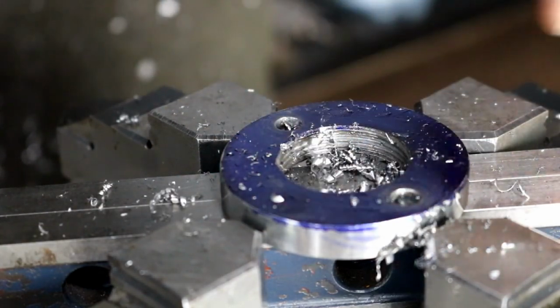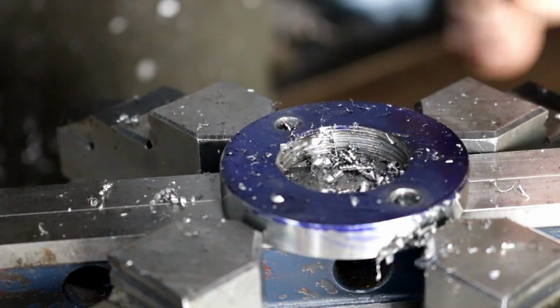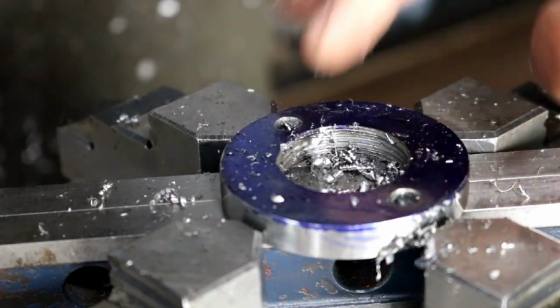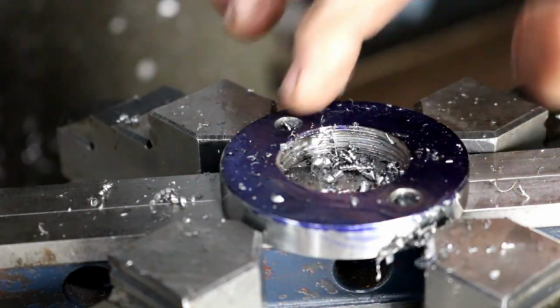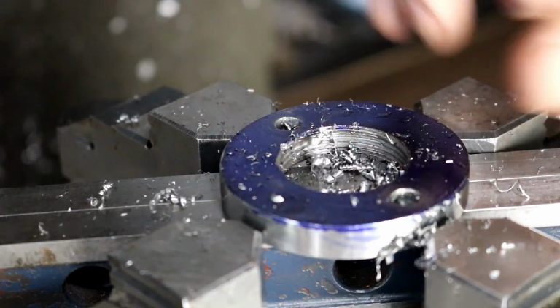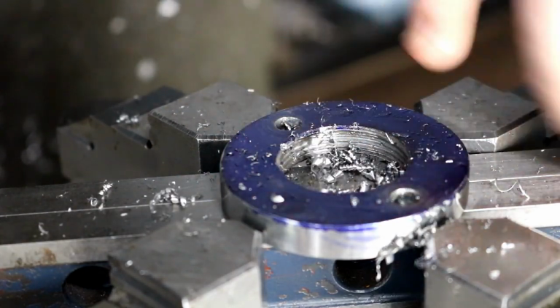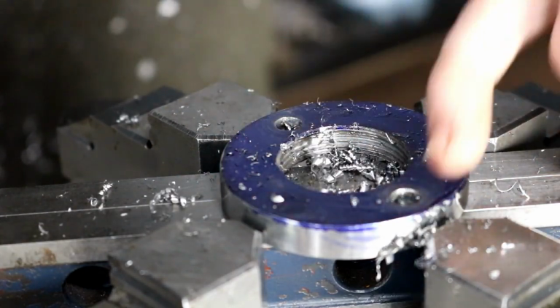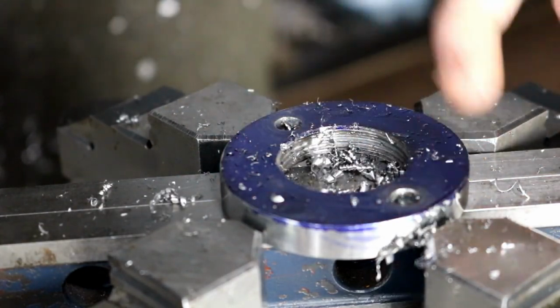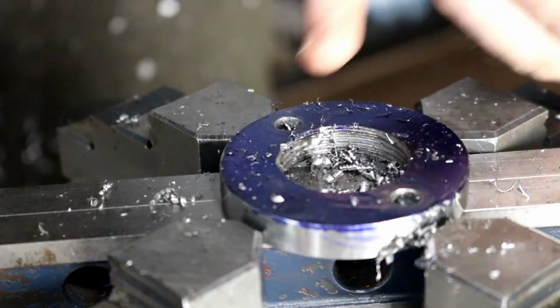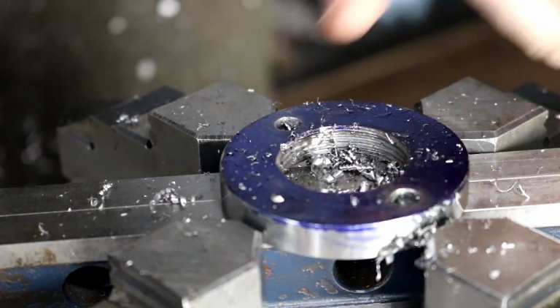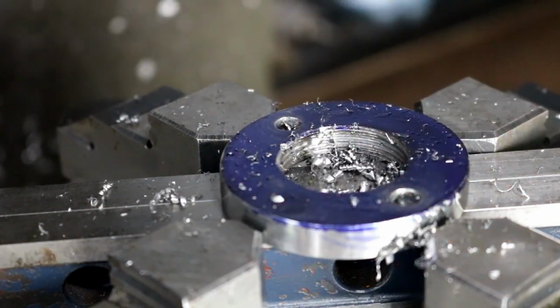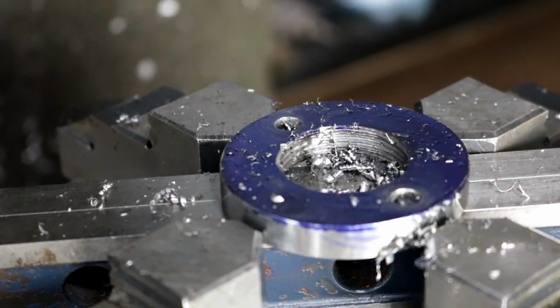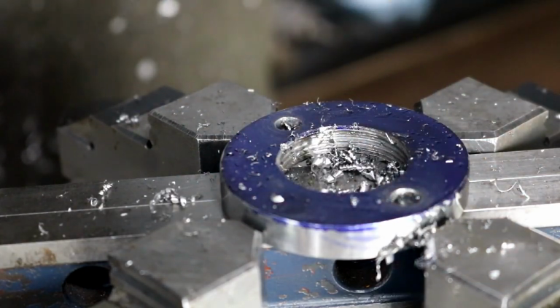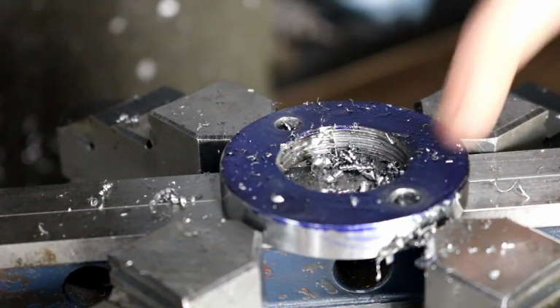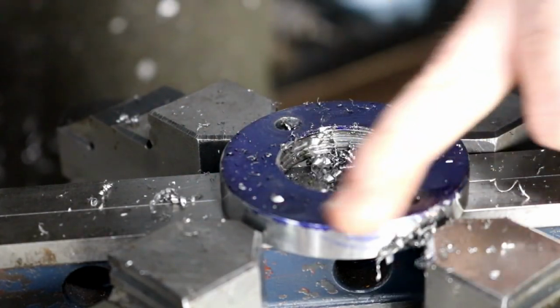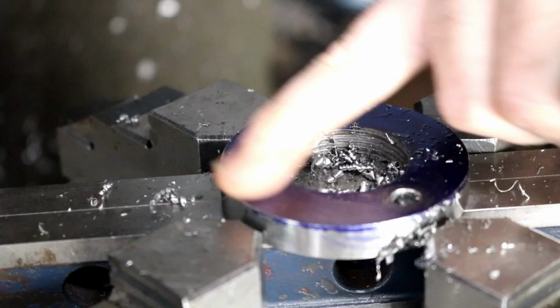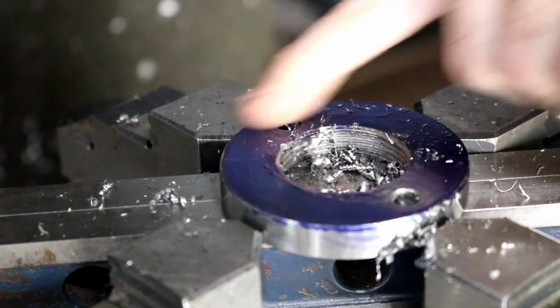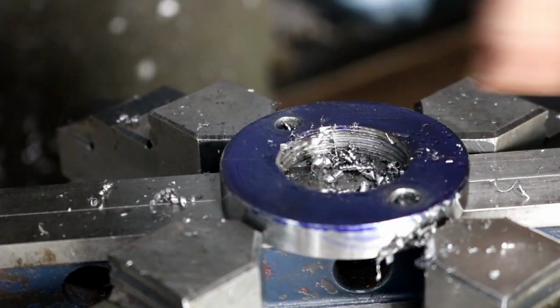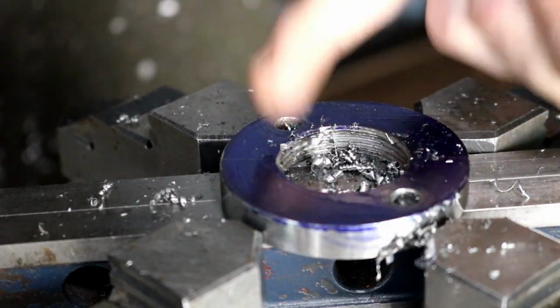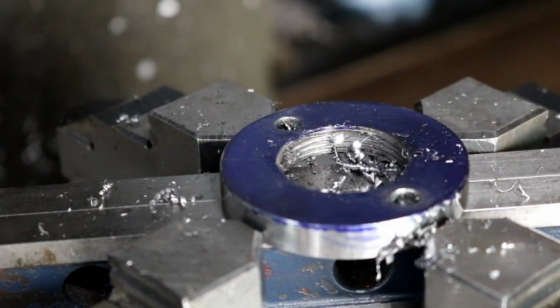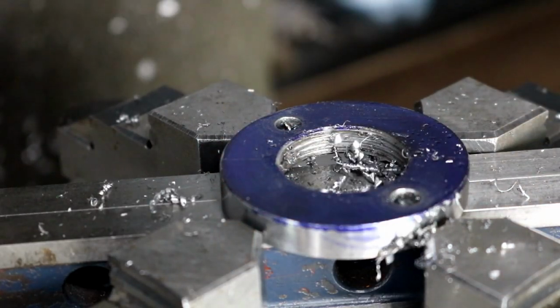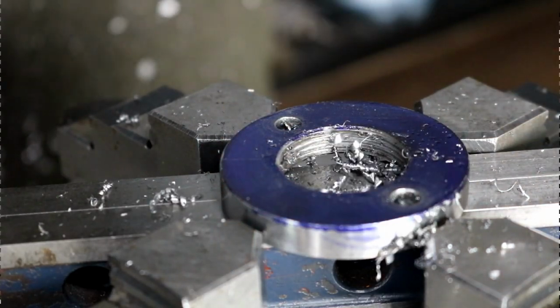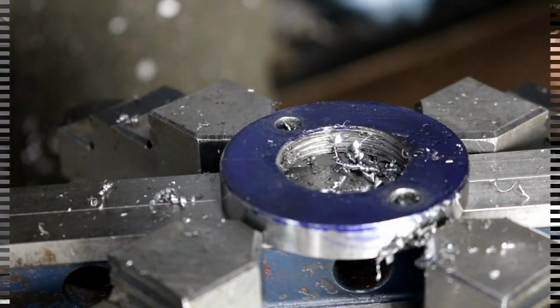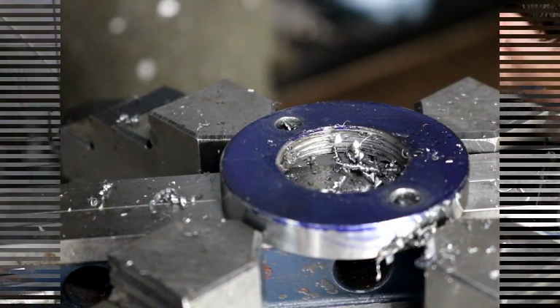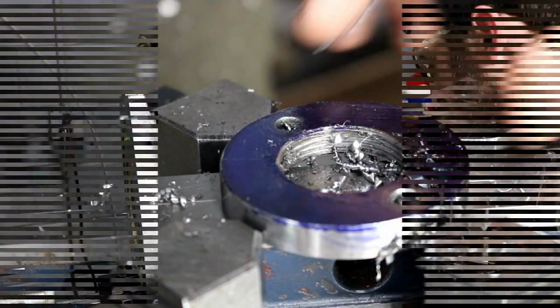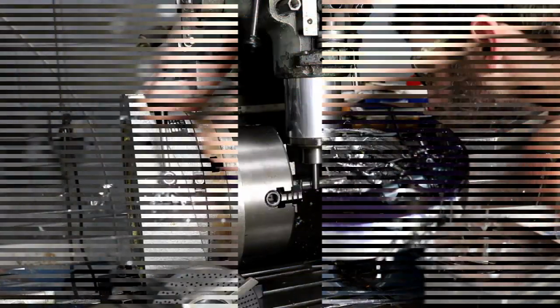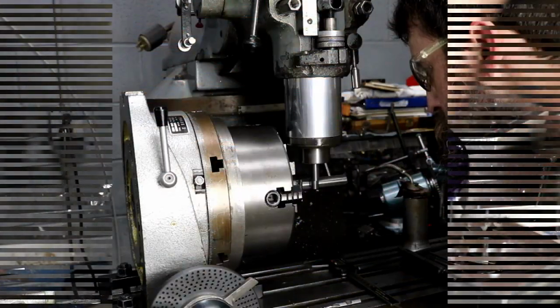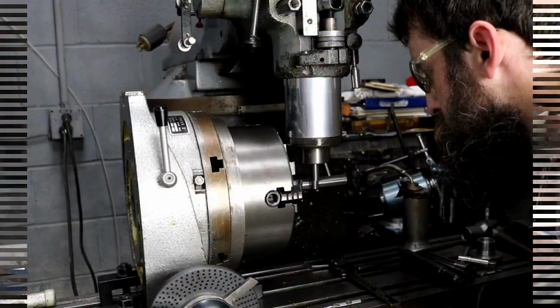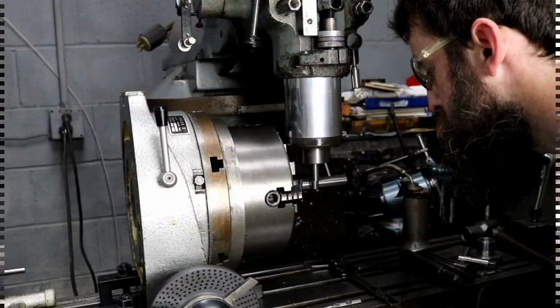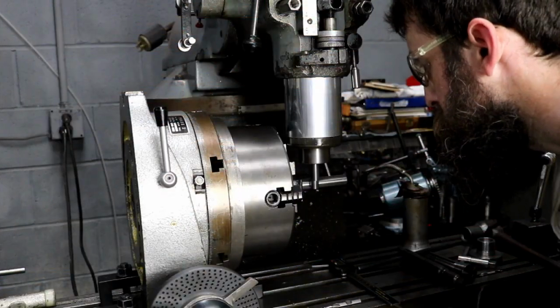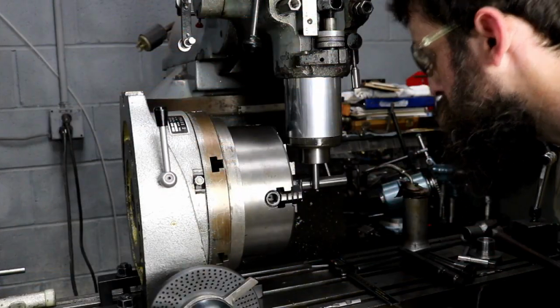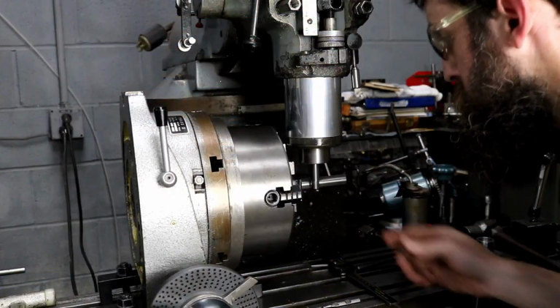Looks pretty good. Nice, even deburring.